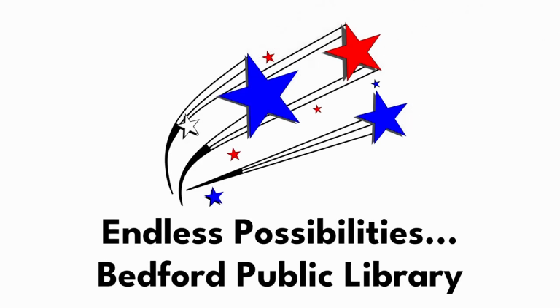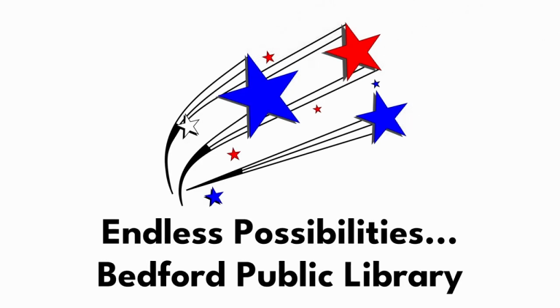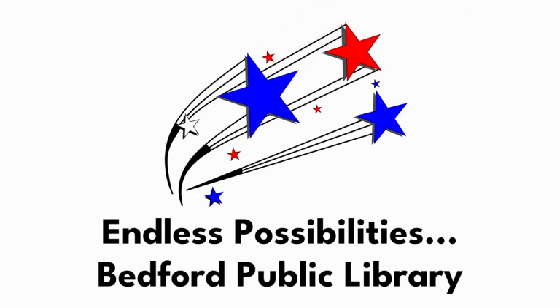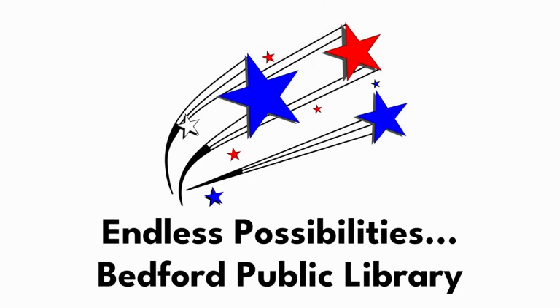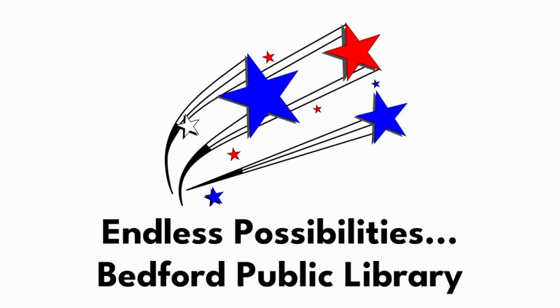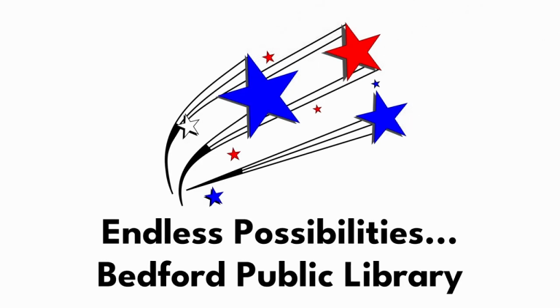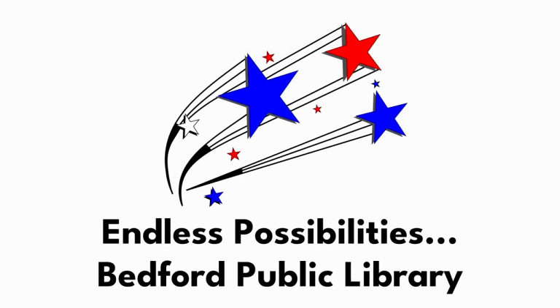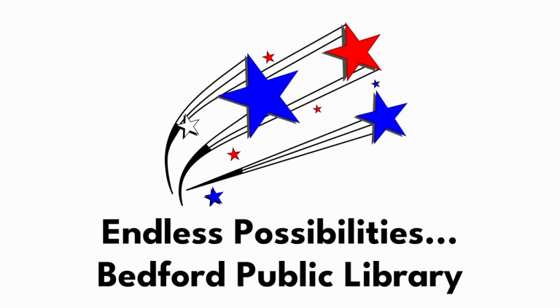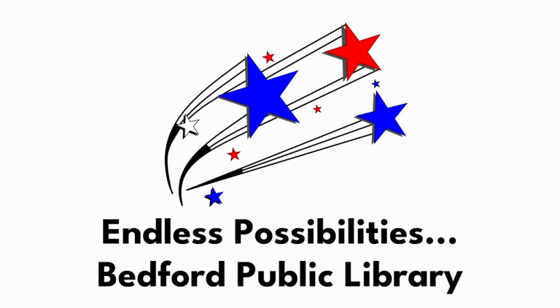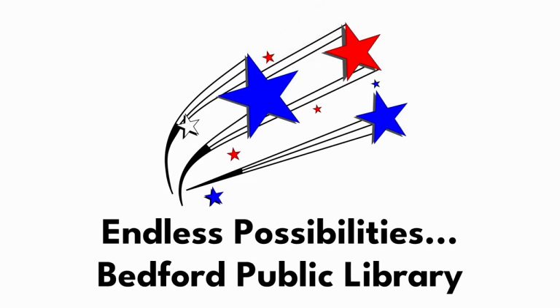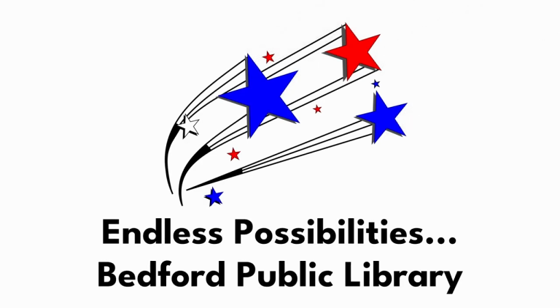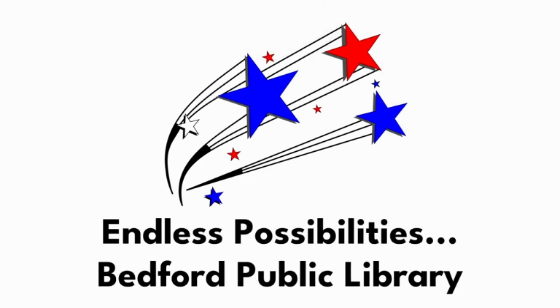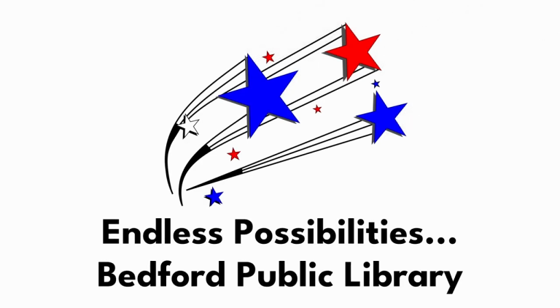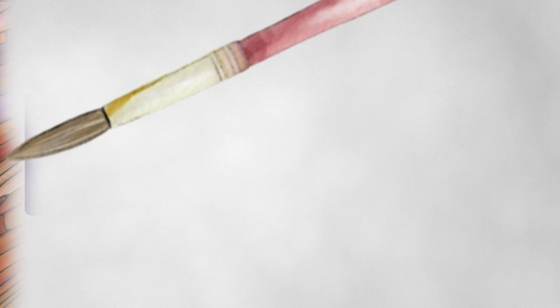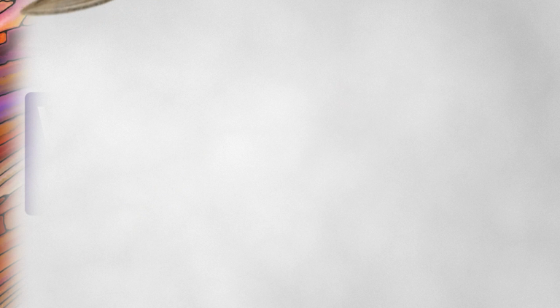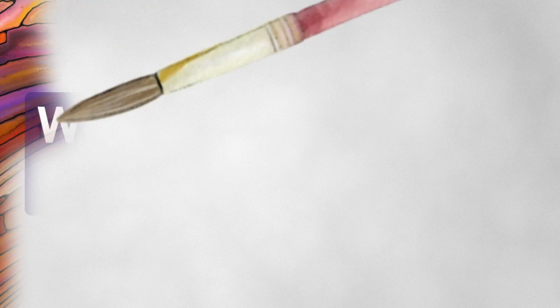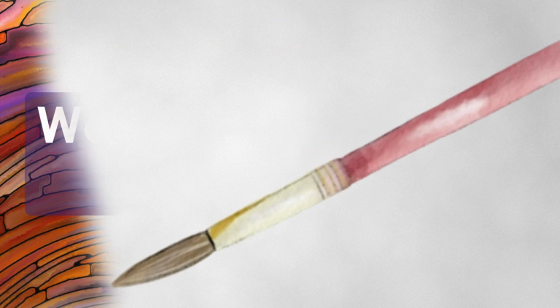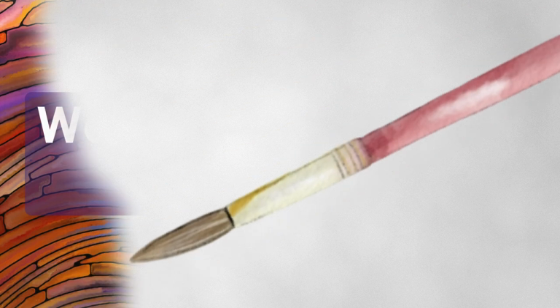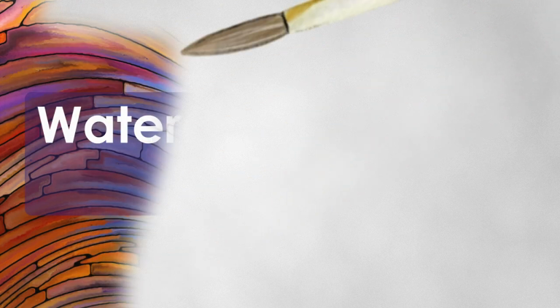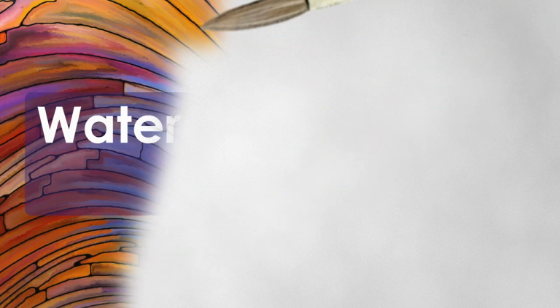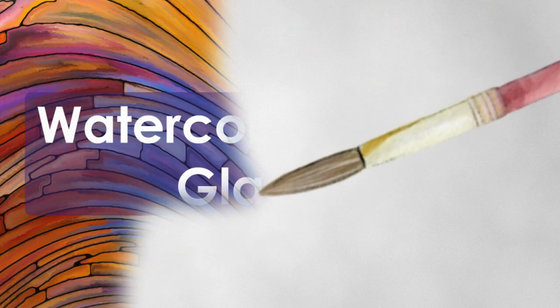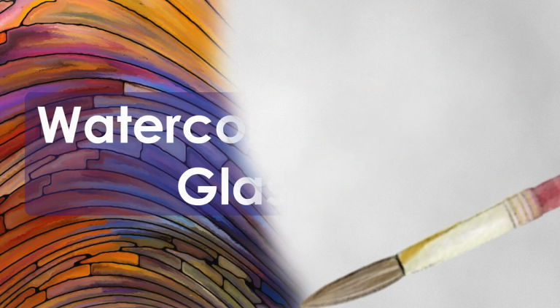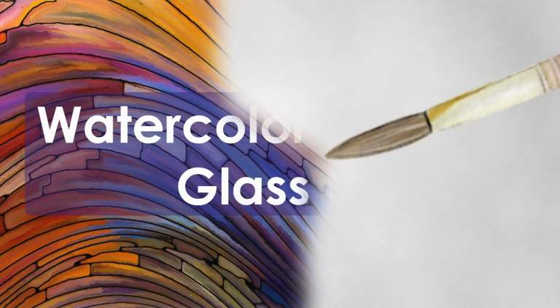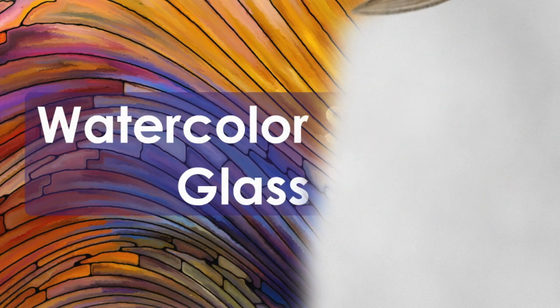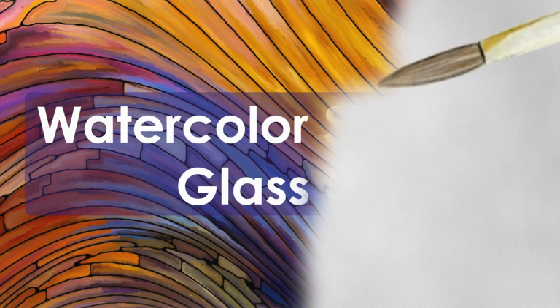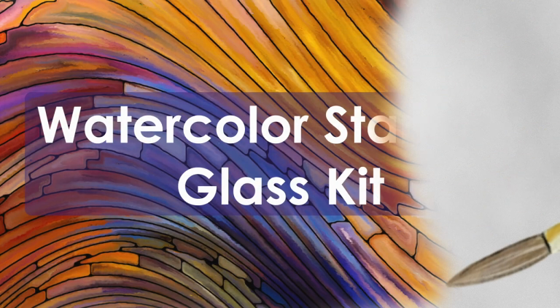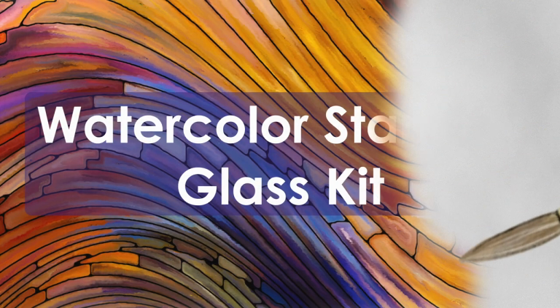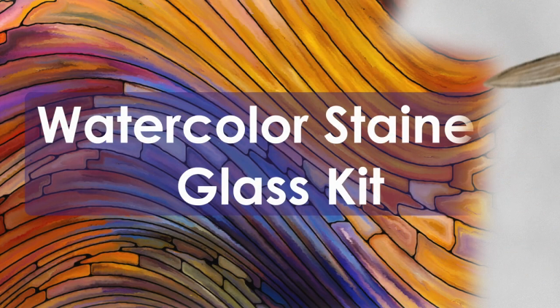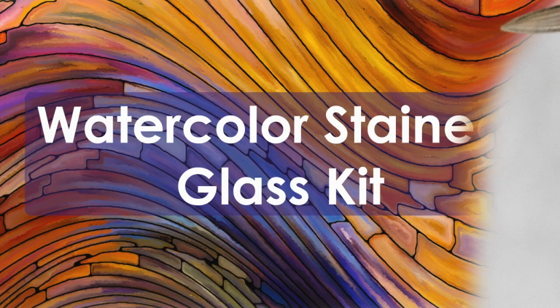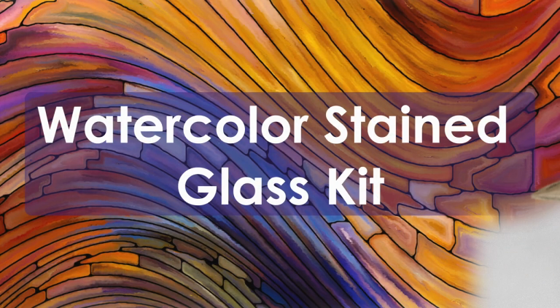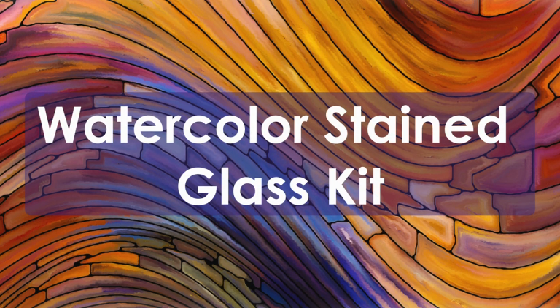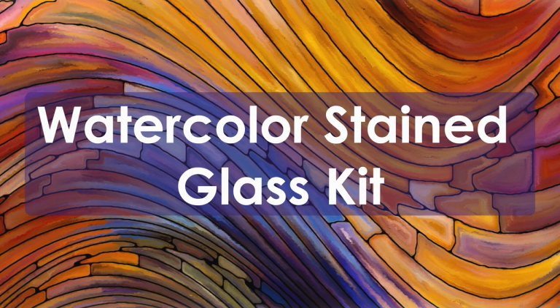Hi everyone, this is Ashley from the Bedford Public Library, and today we'll be showing you how to make stained glass art with watercolor.